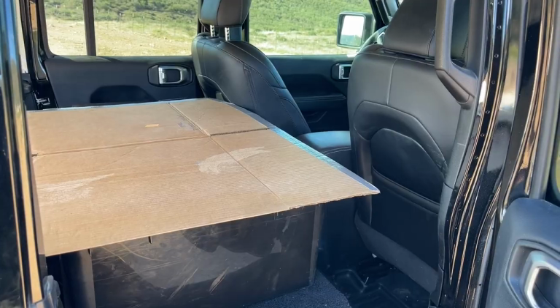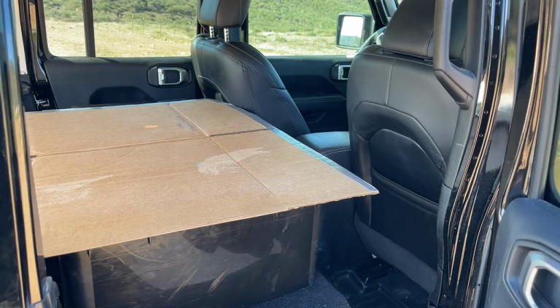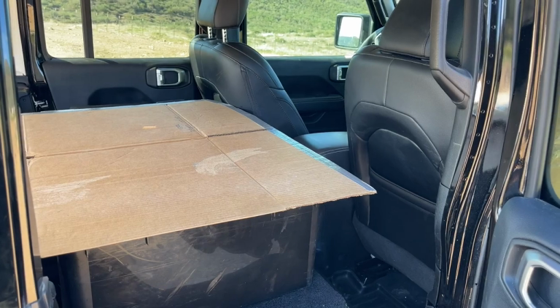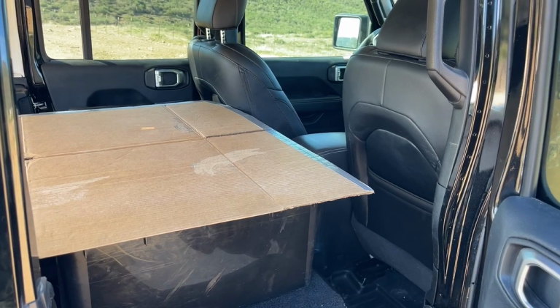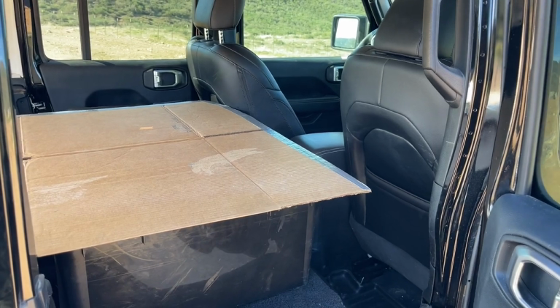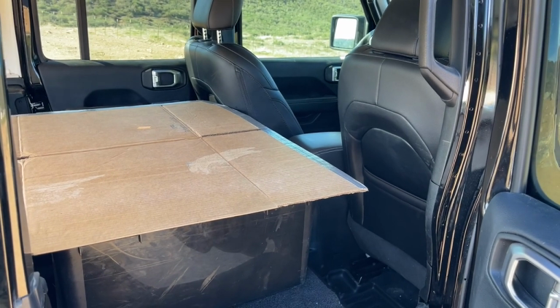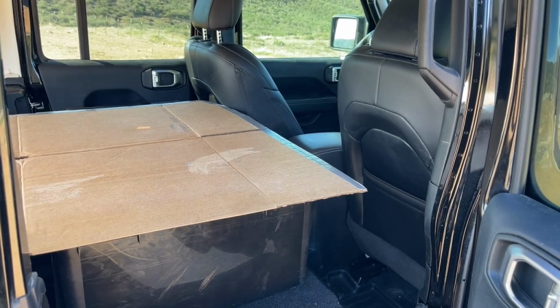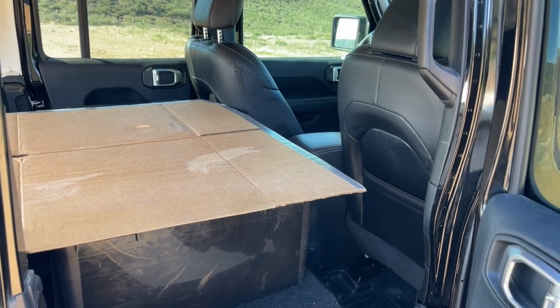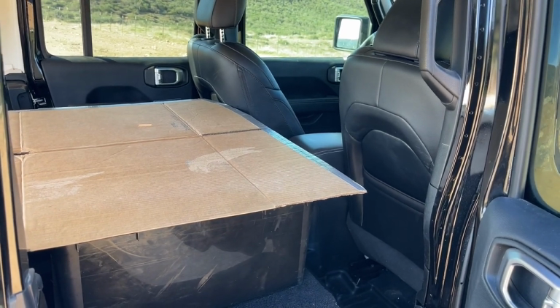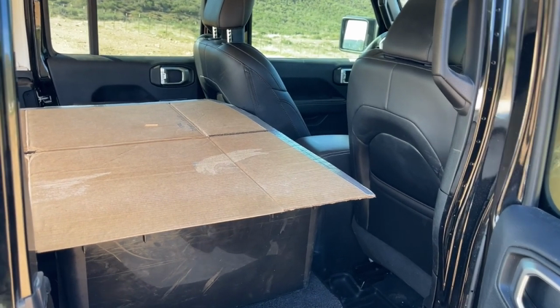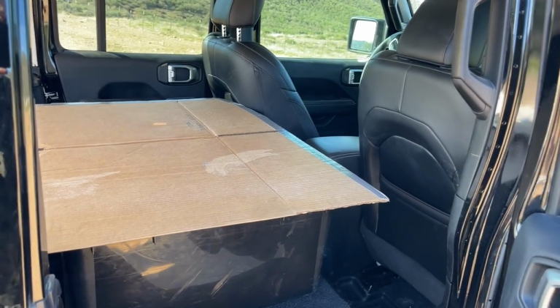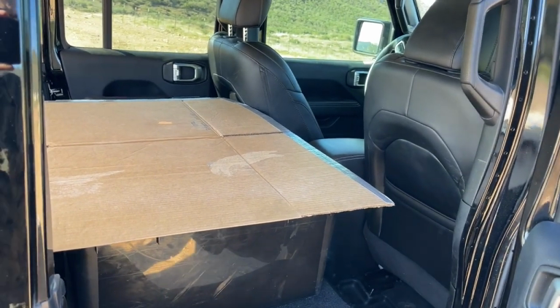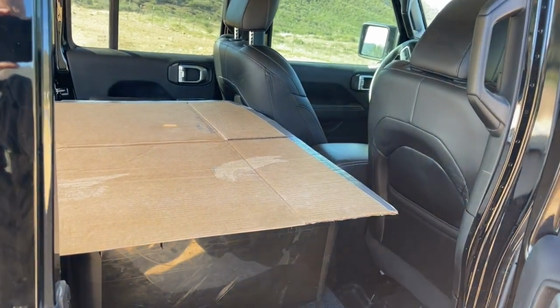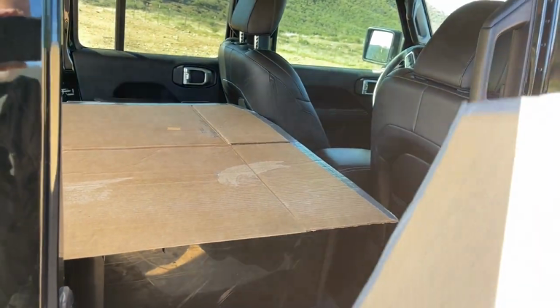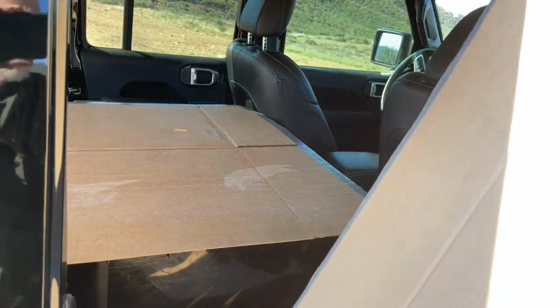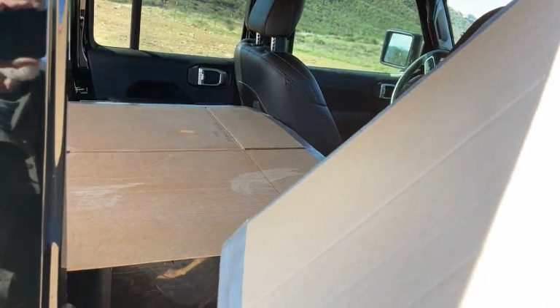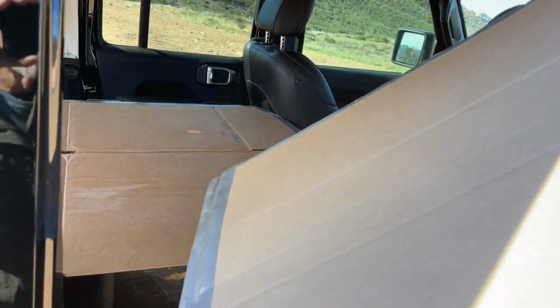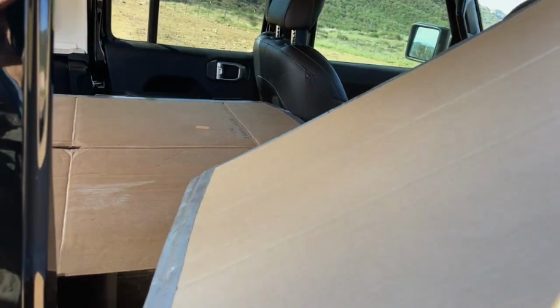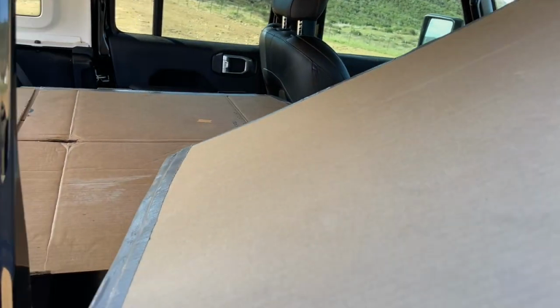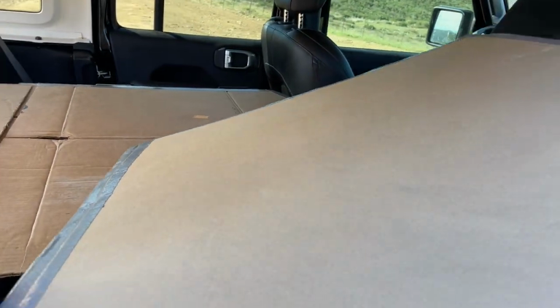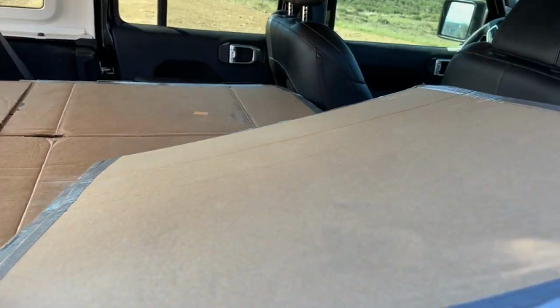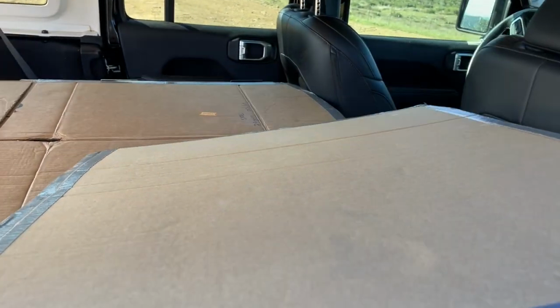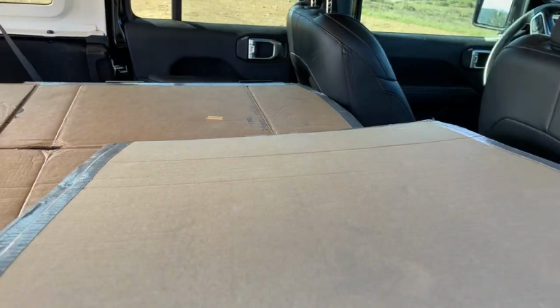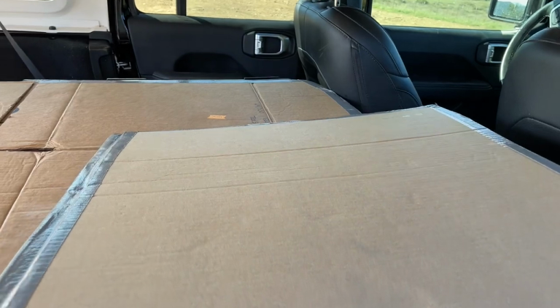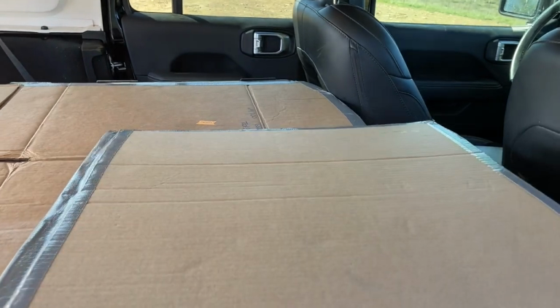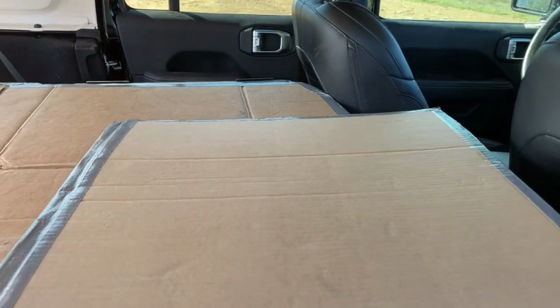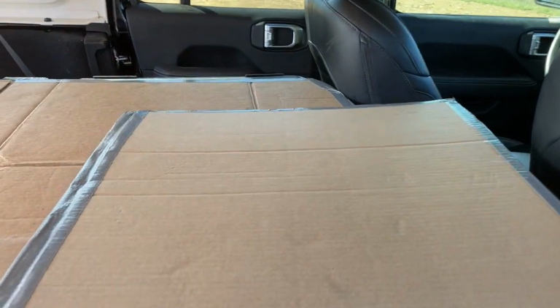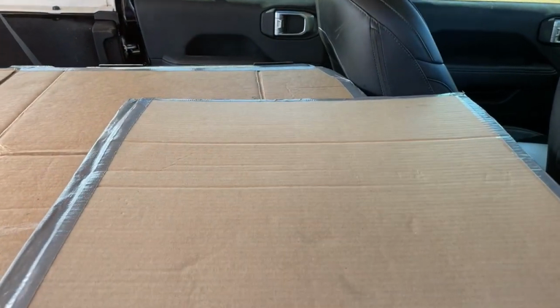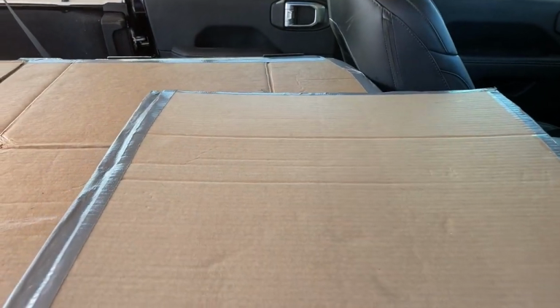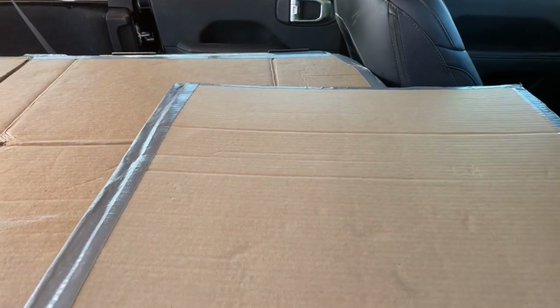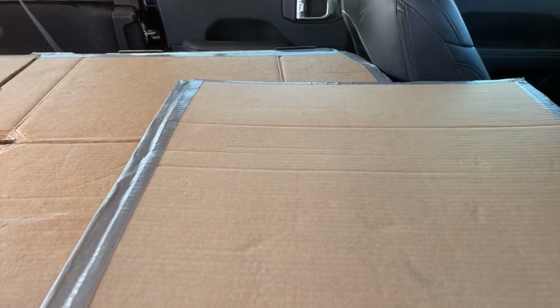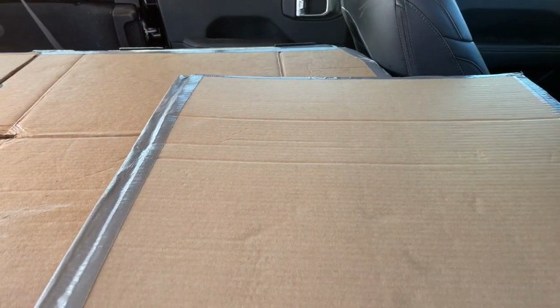The passenger seat was moved forward and a piece of cardboard was placed to support the gap where my head would rest.